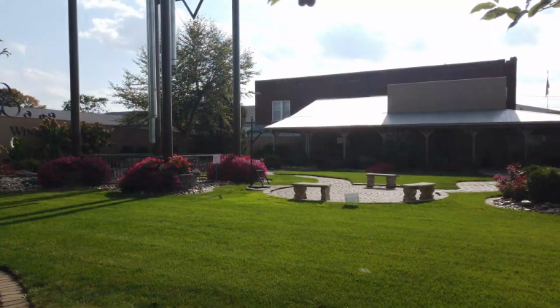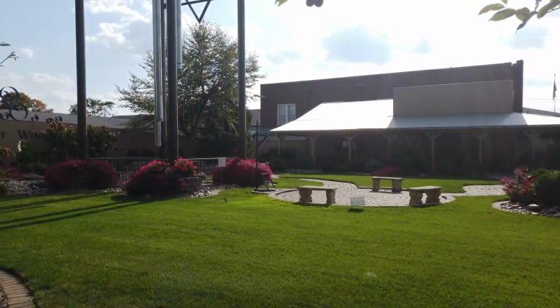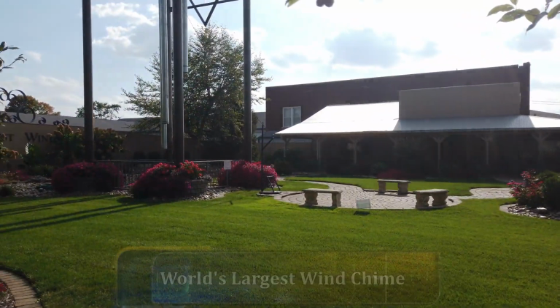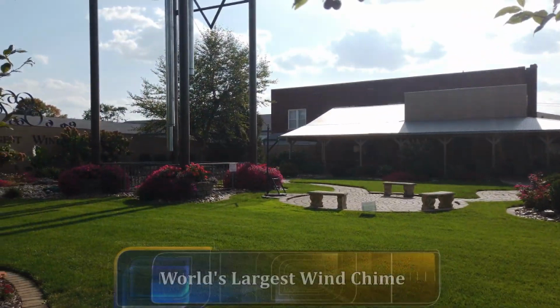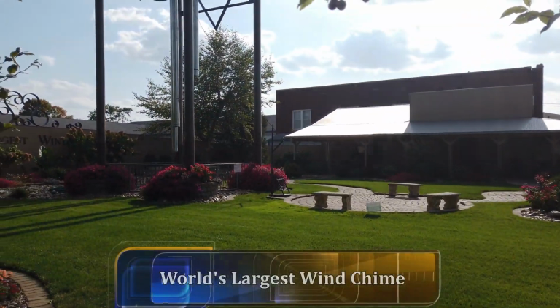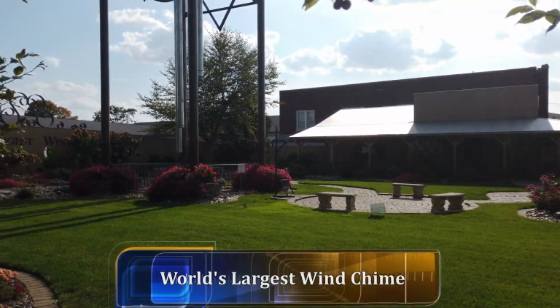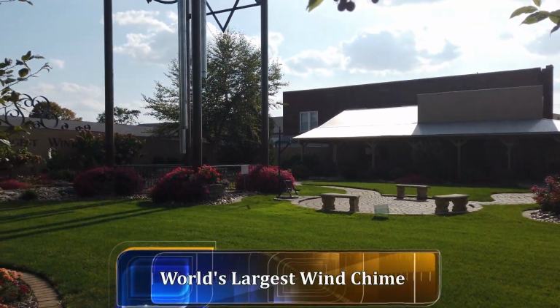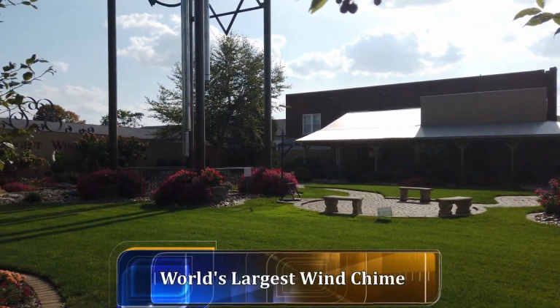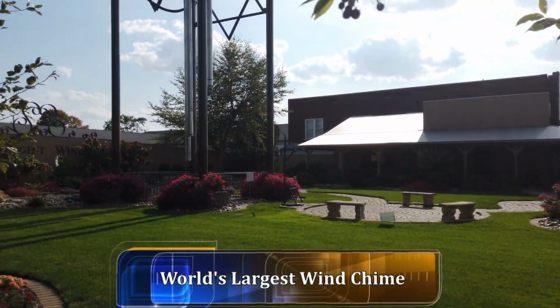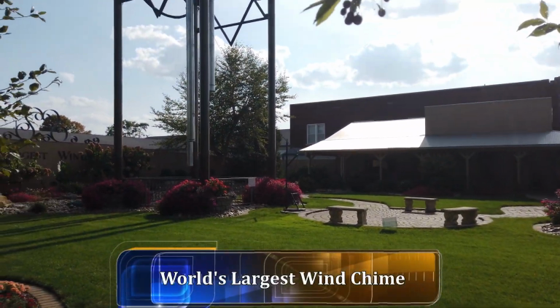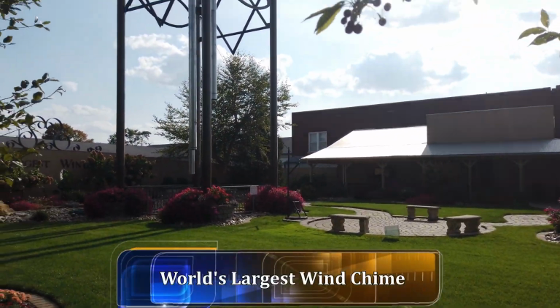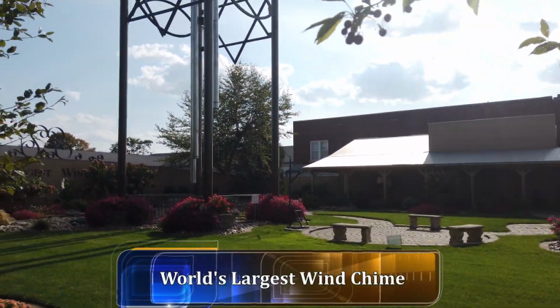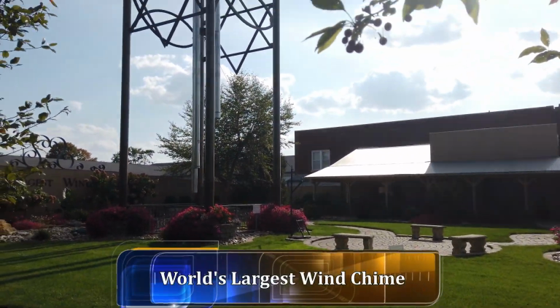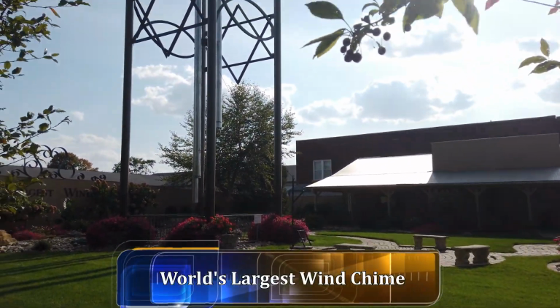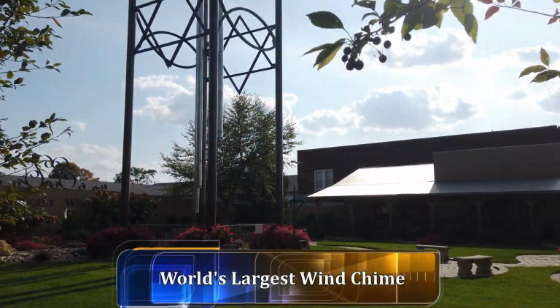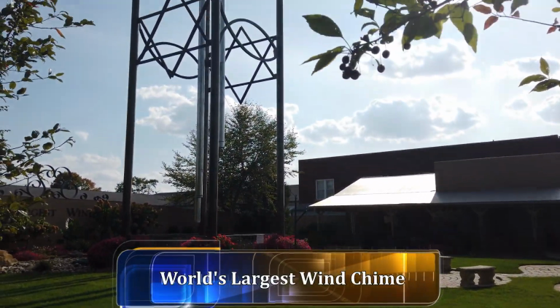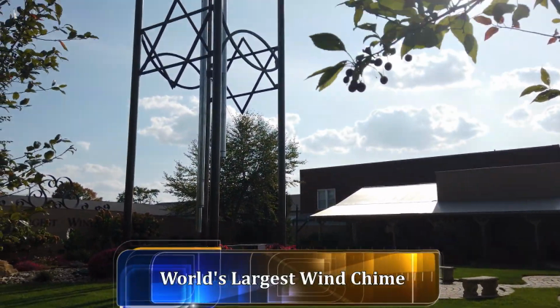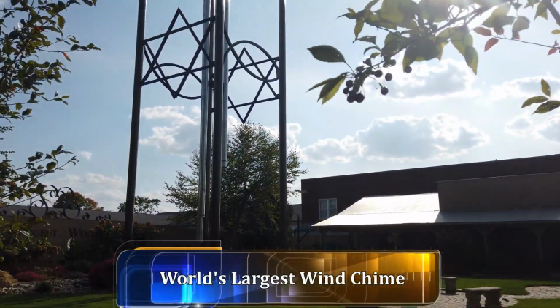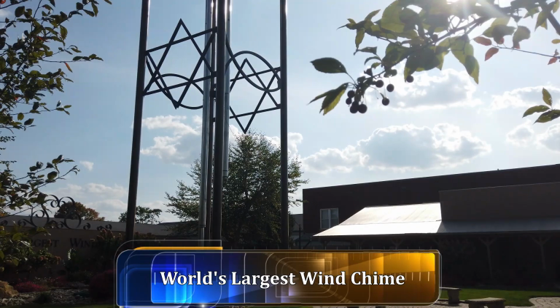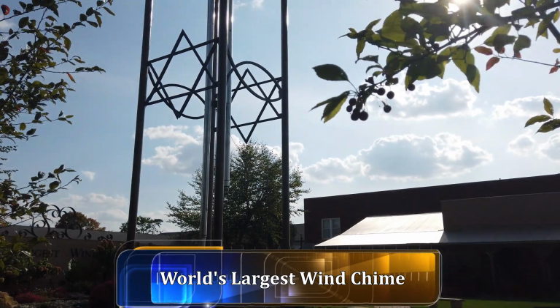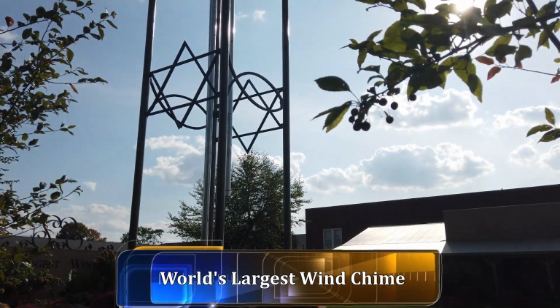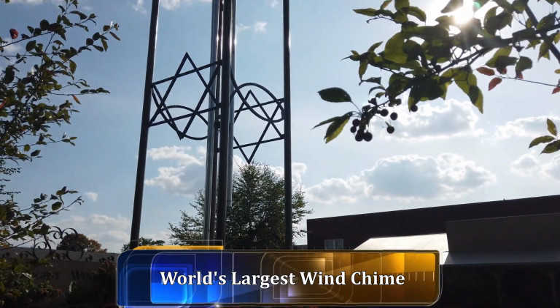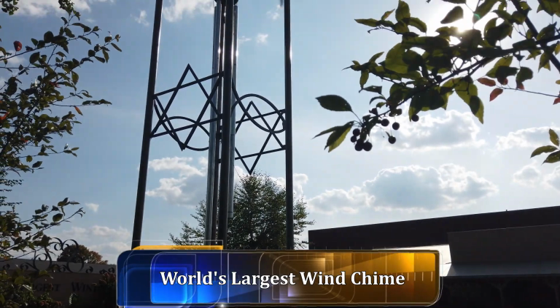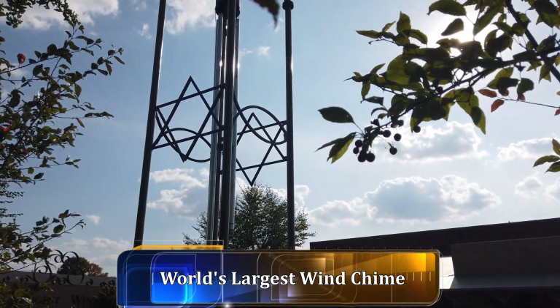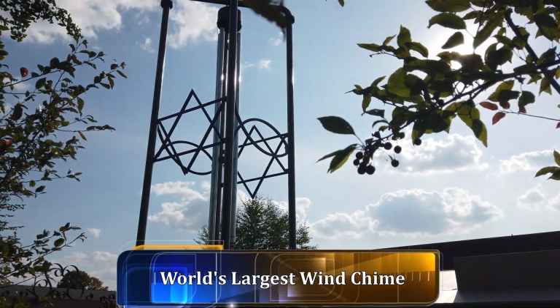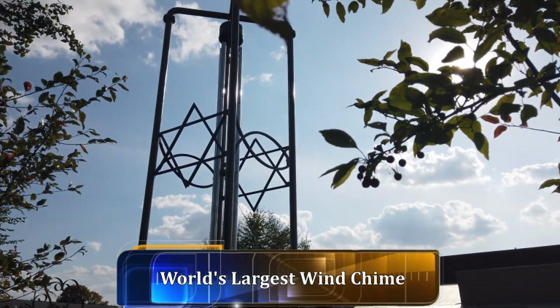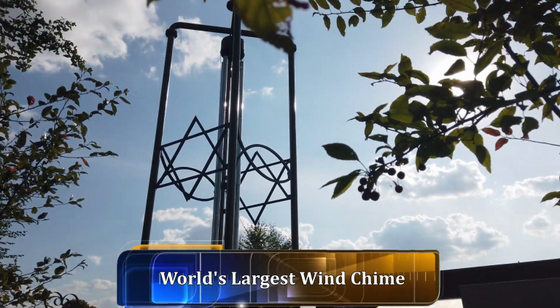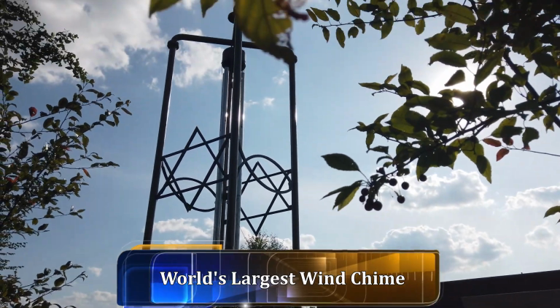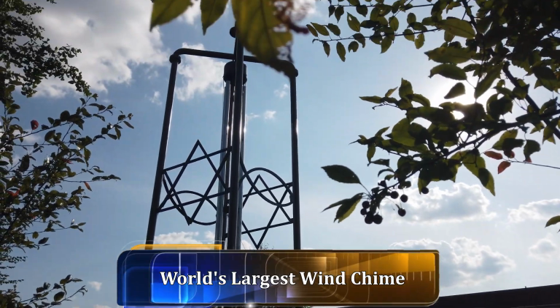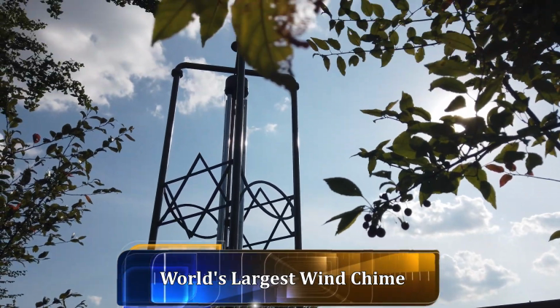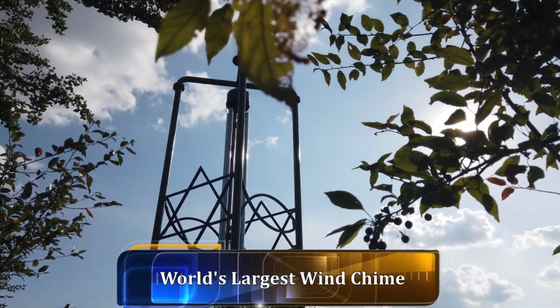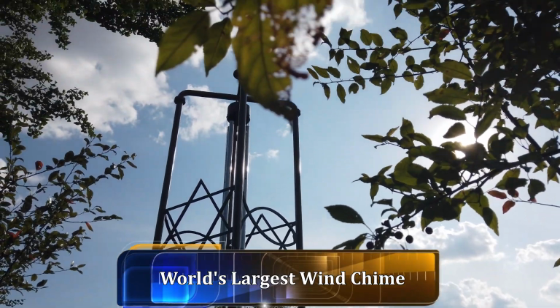Here's the world's largest wind chimes. If you pull the rope, you can actually make them make noise.